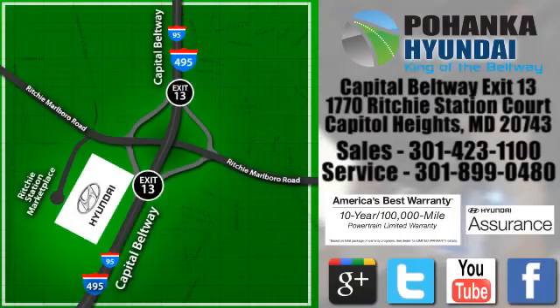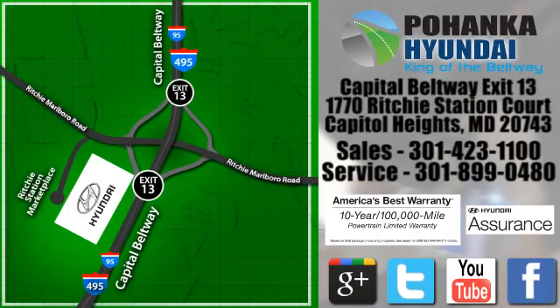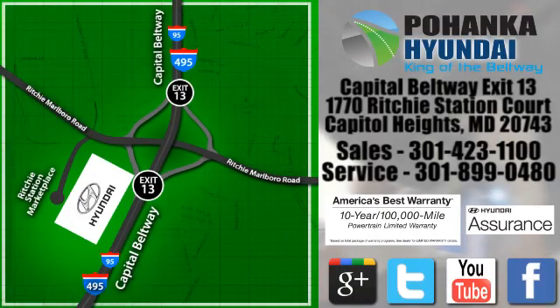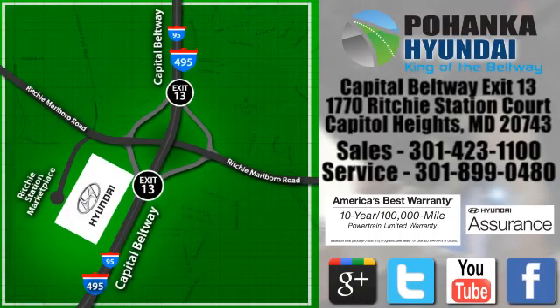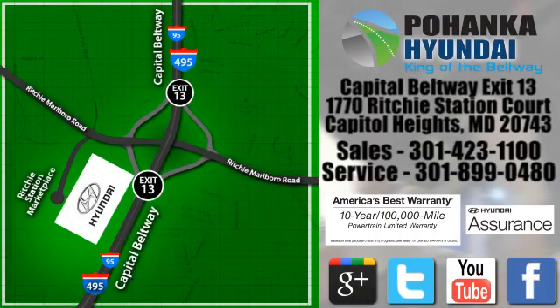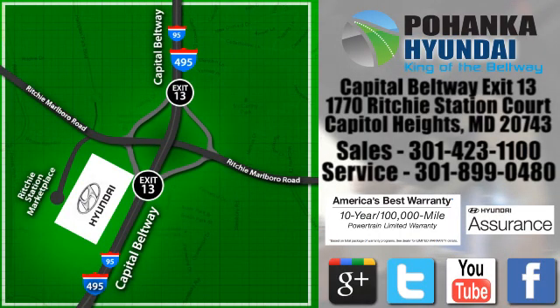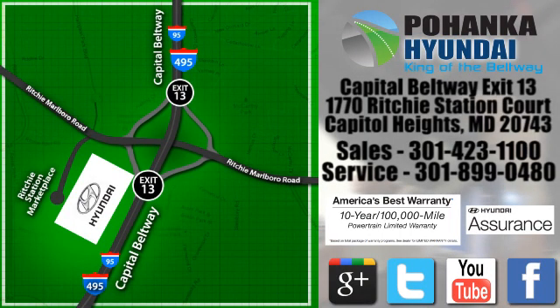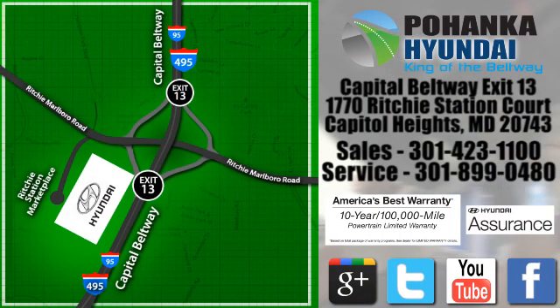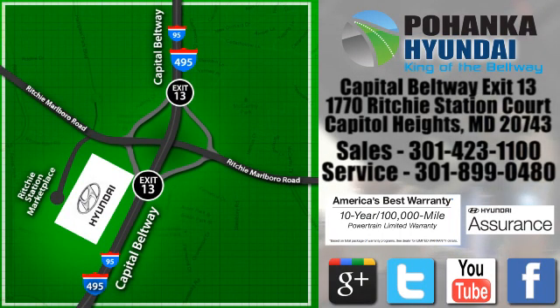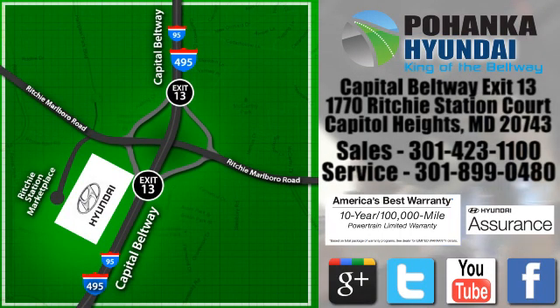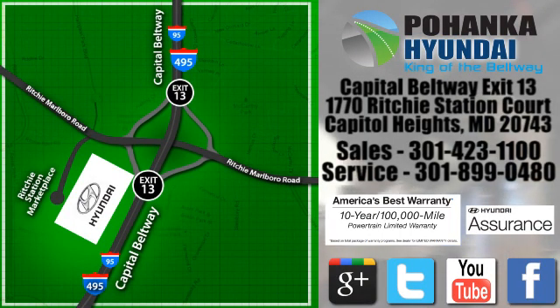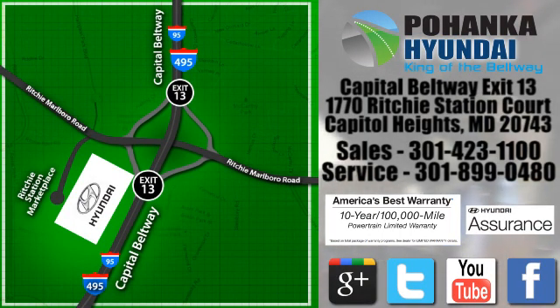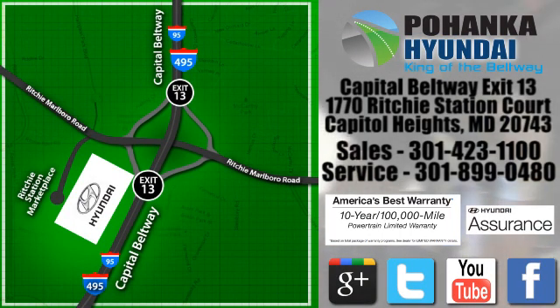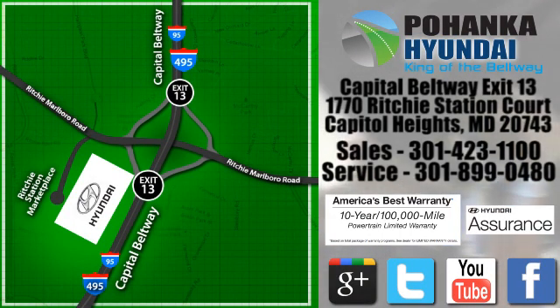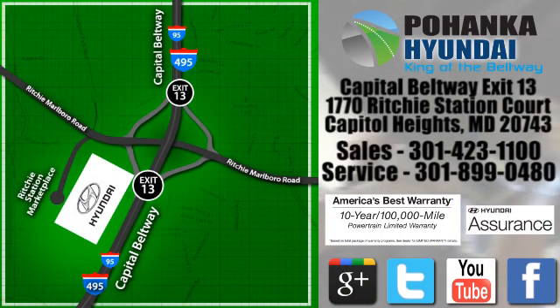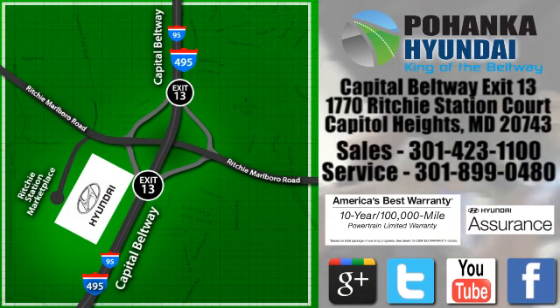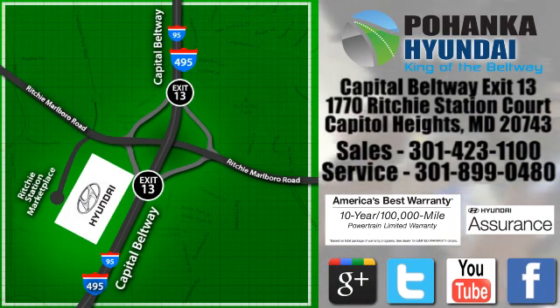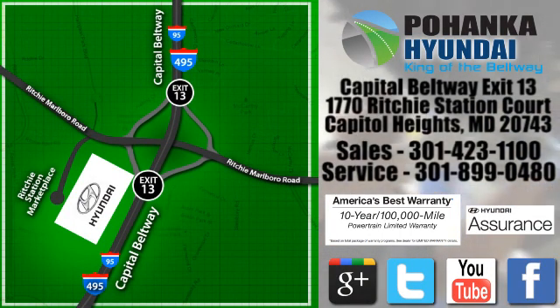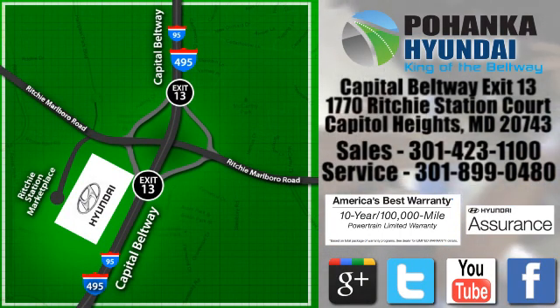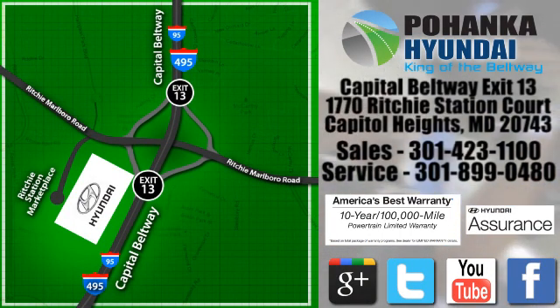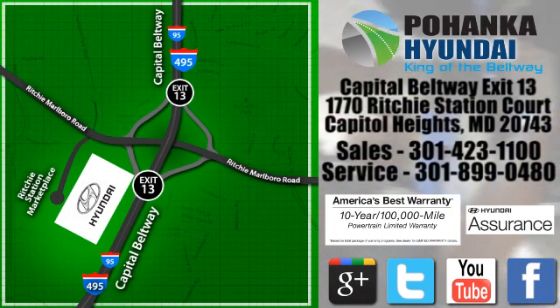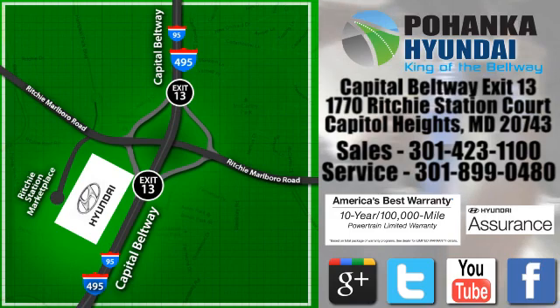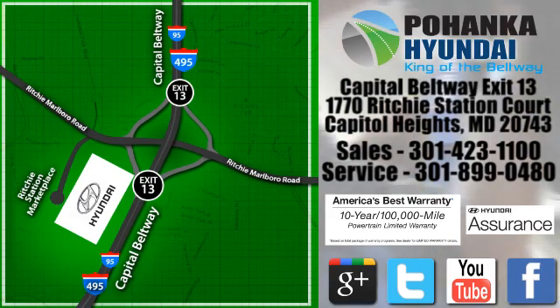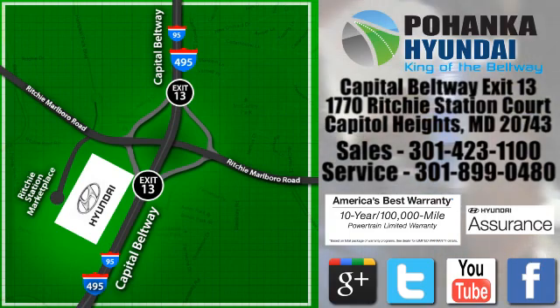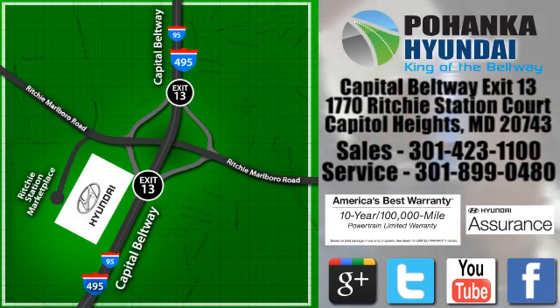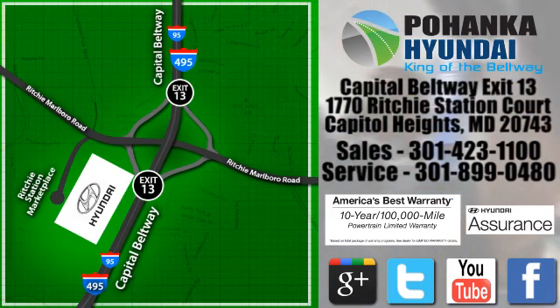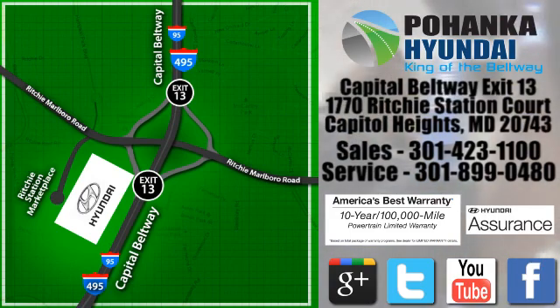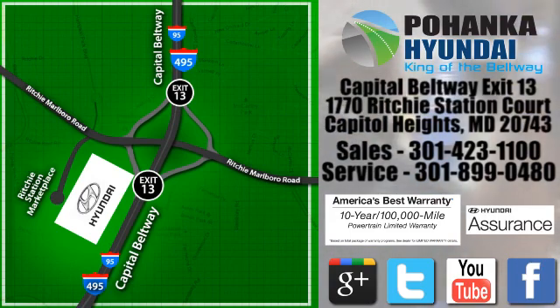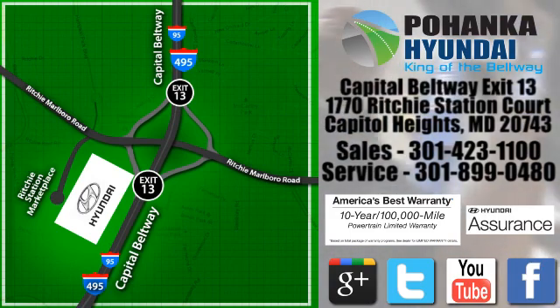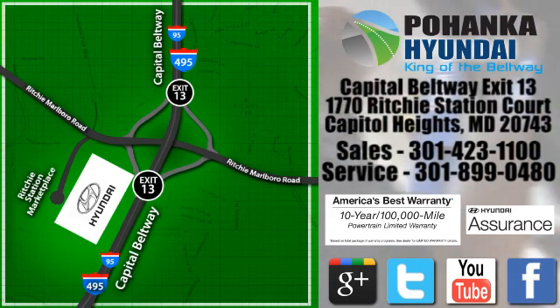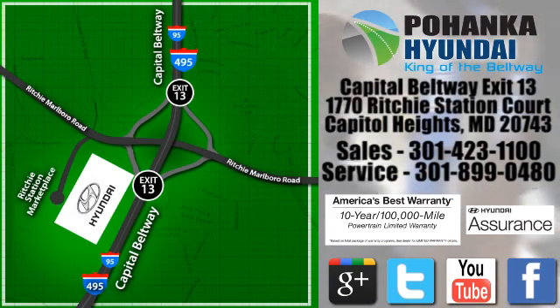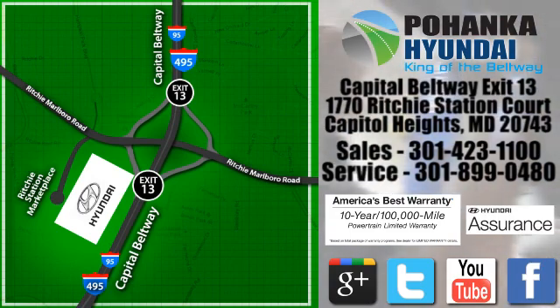We are conveniently located on the Capitol Beltway at exit 13, 1770 Ritchie Station Court in Capitol Heights, Maryland.